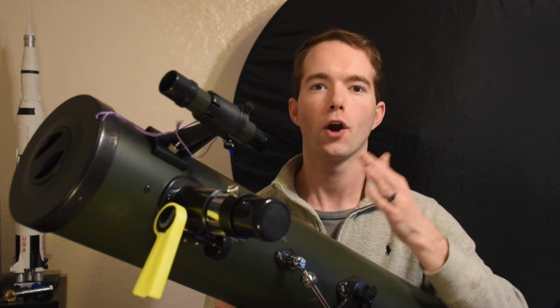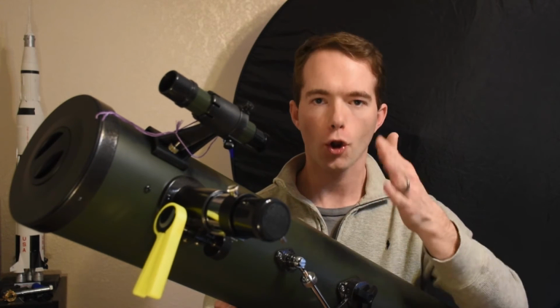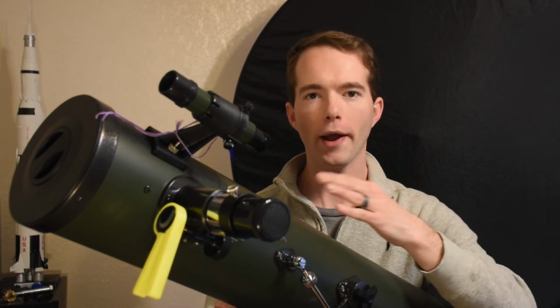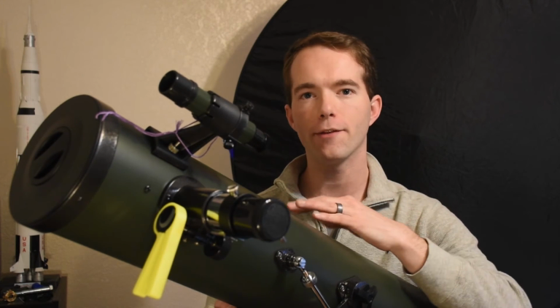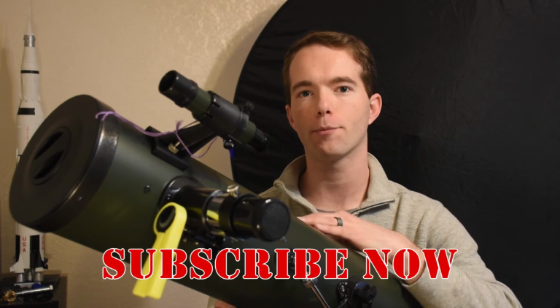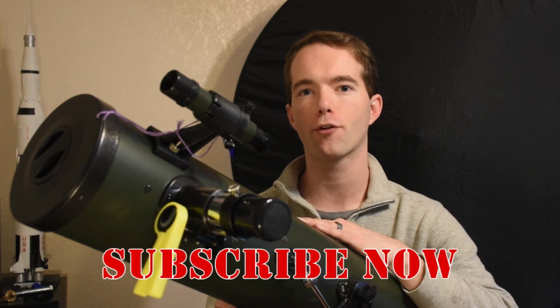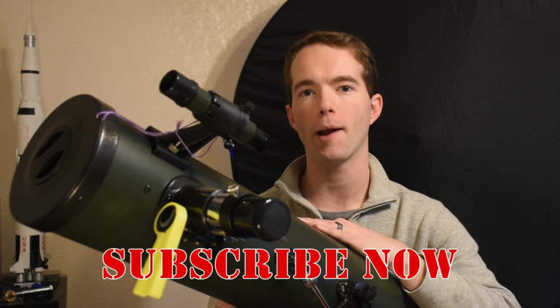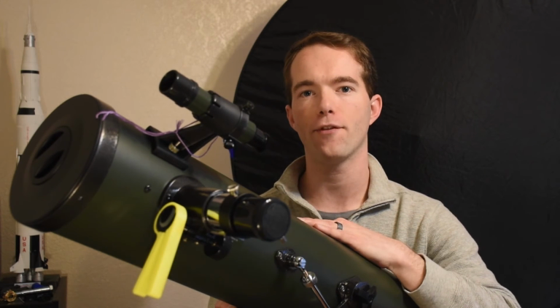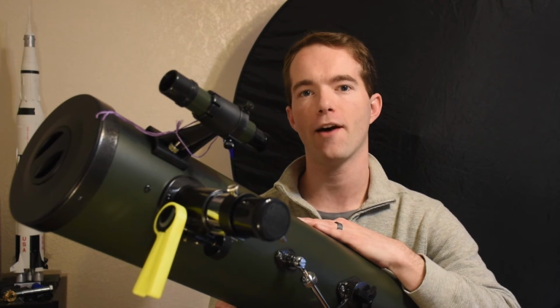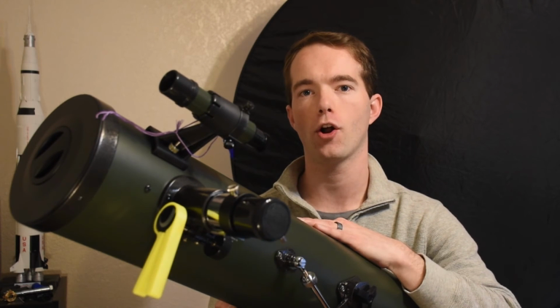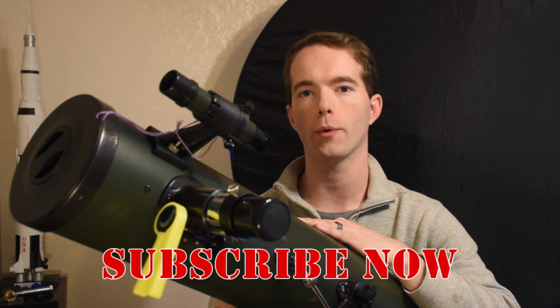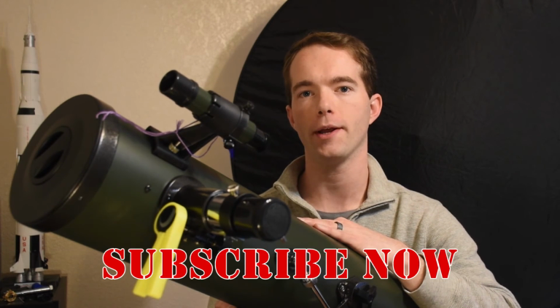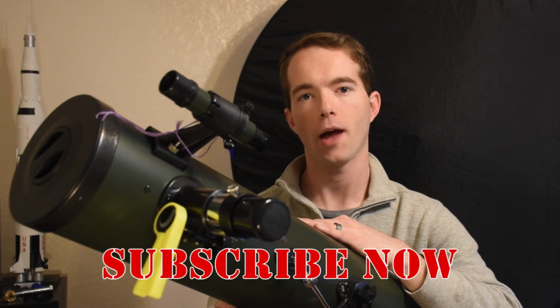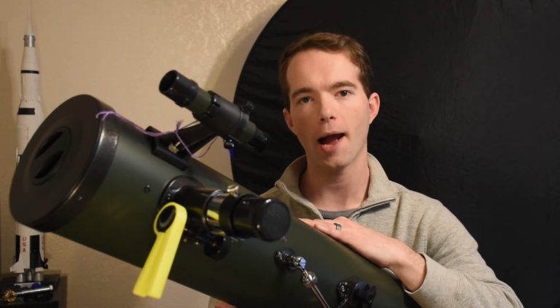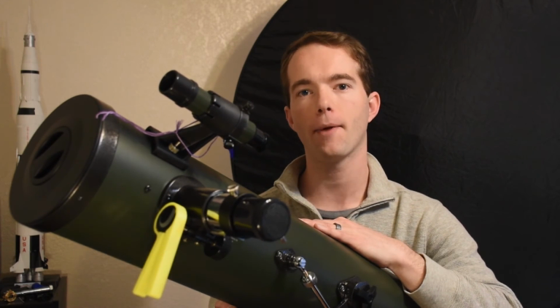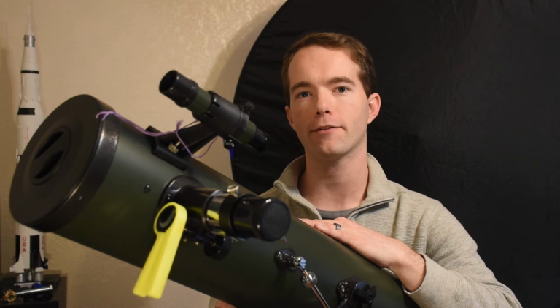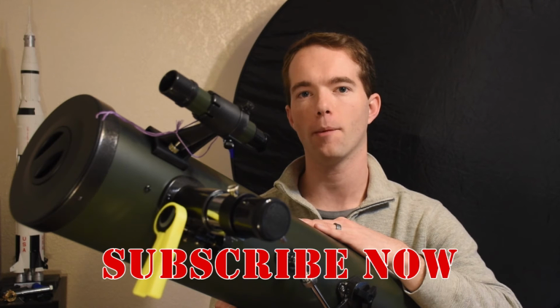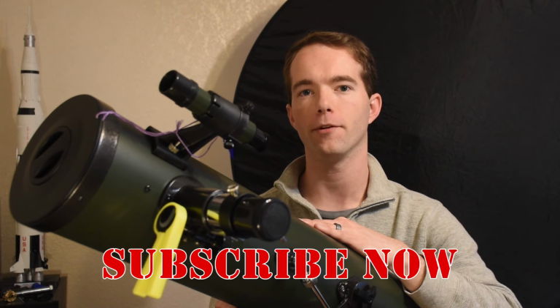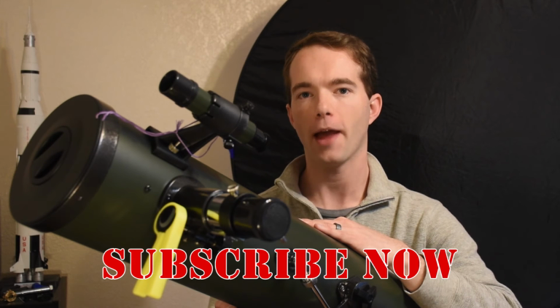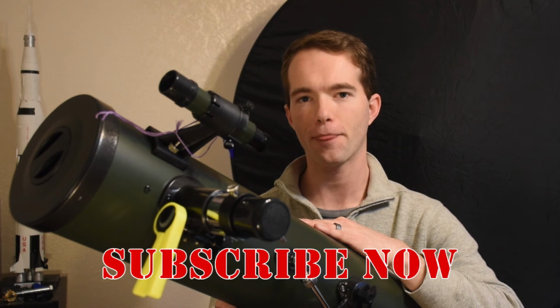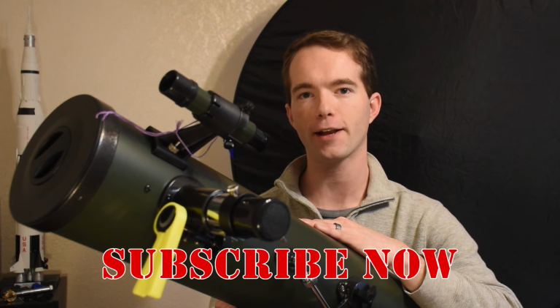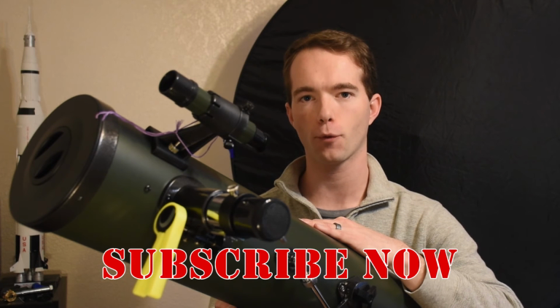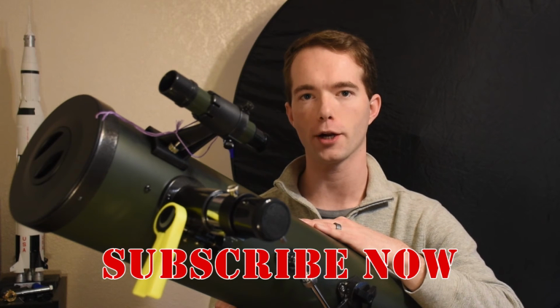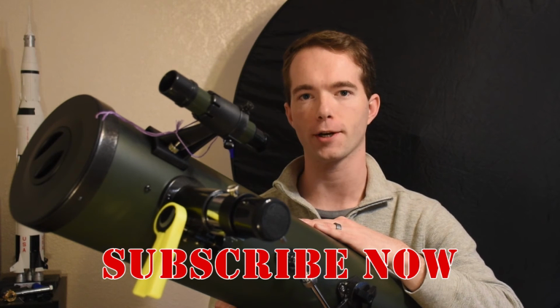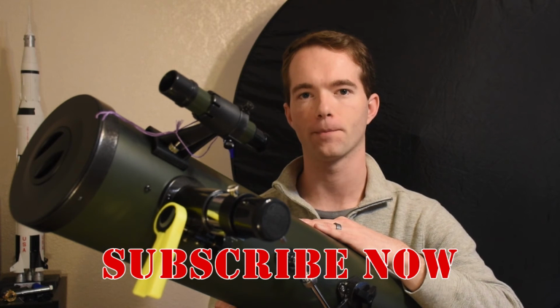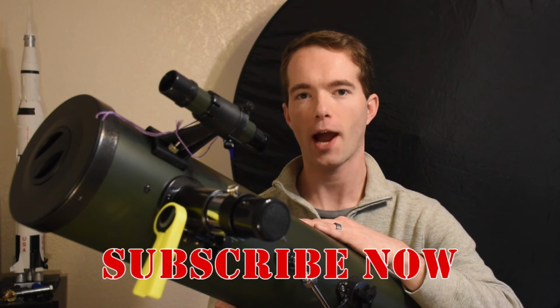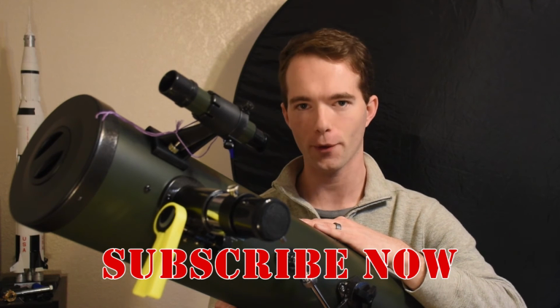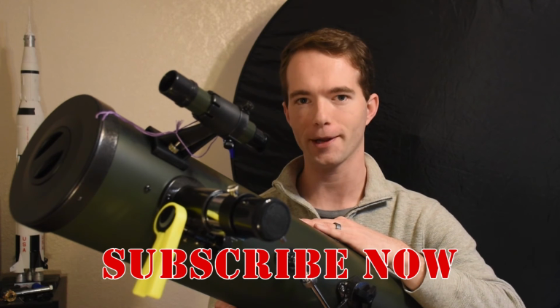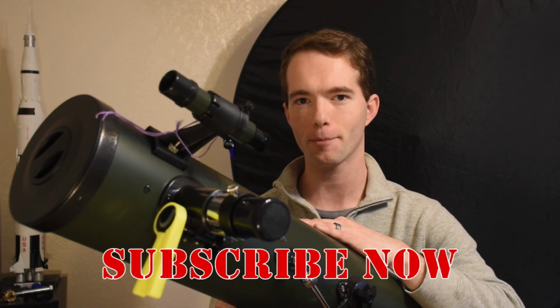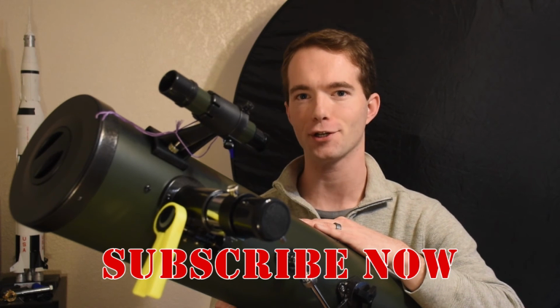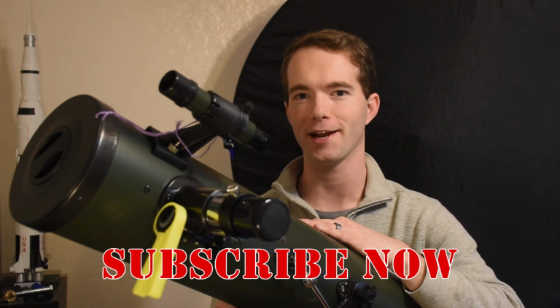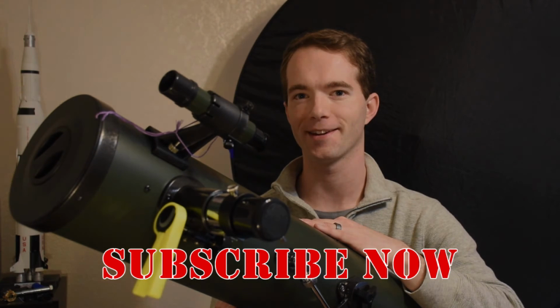Go ahead and subscribe if you haven't already. I'm Mike Thompson and thanks for watching — I really appreciate it.